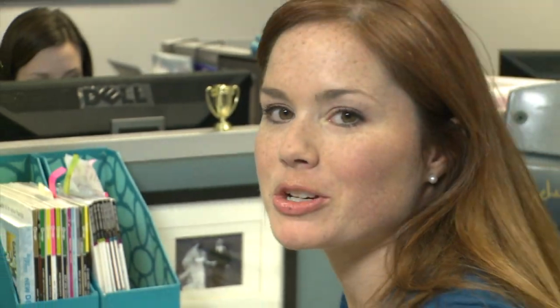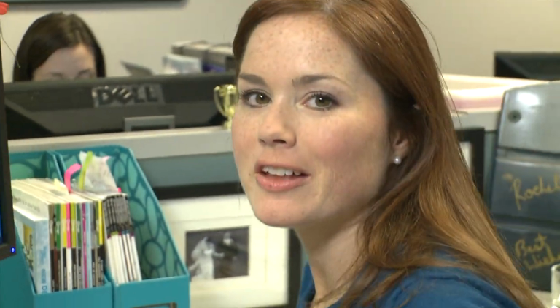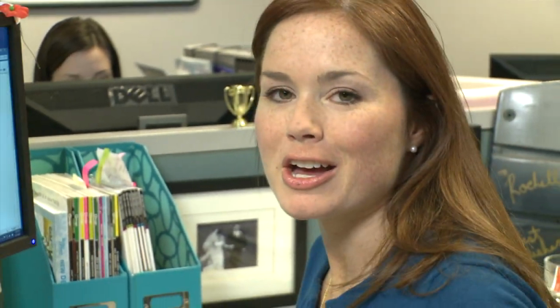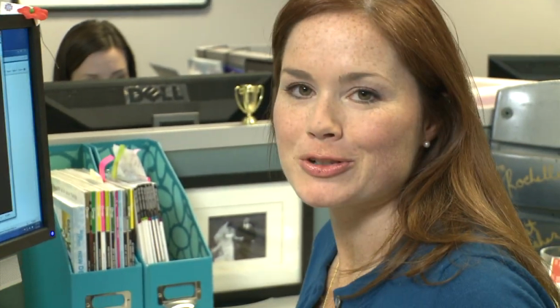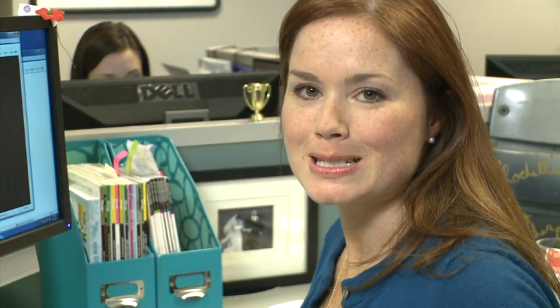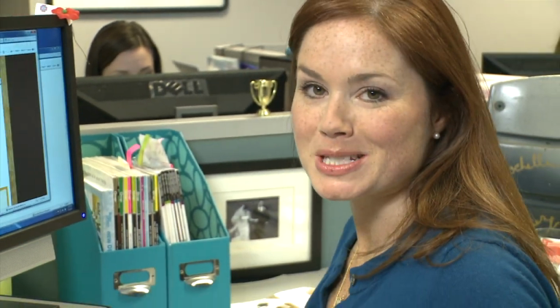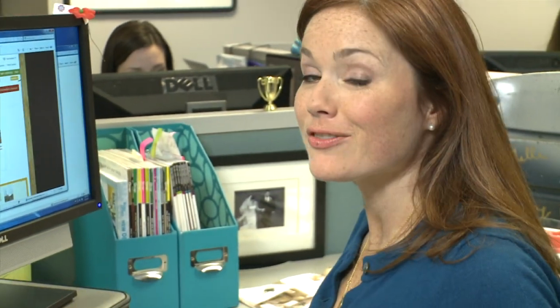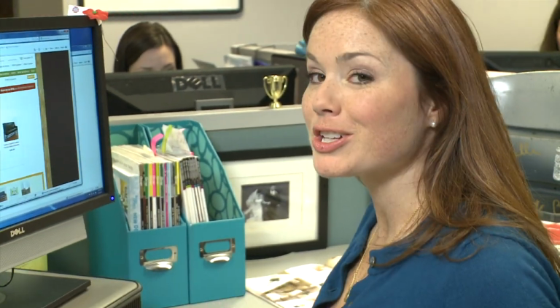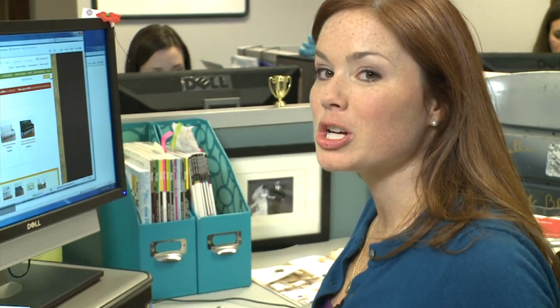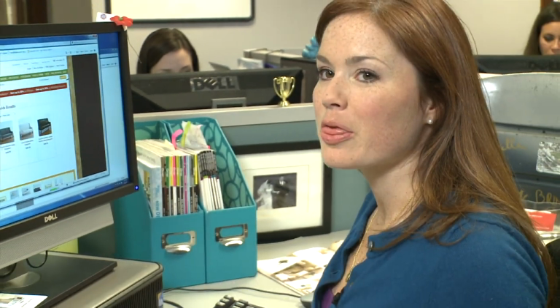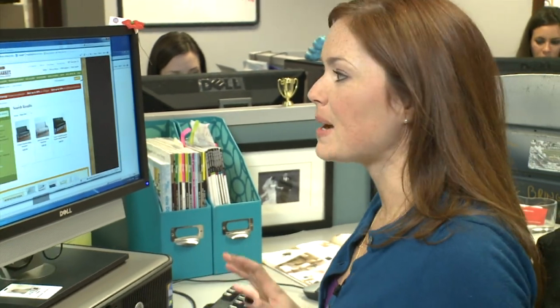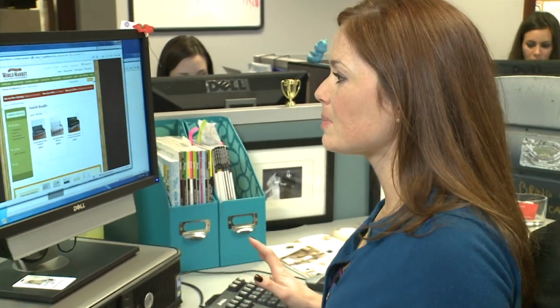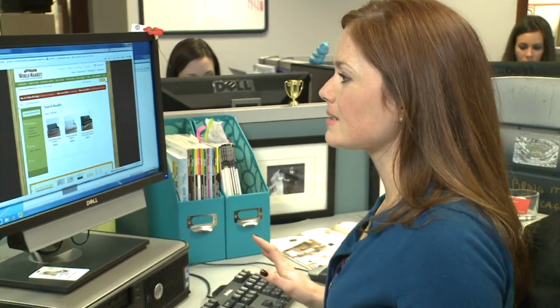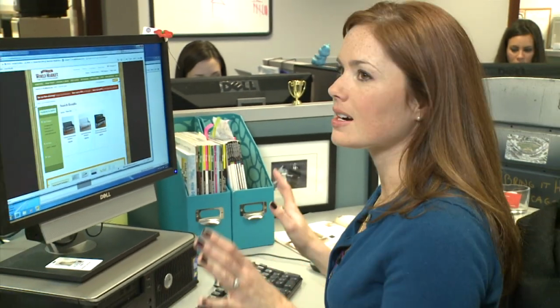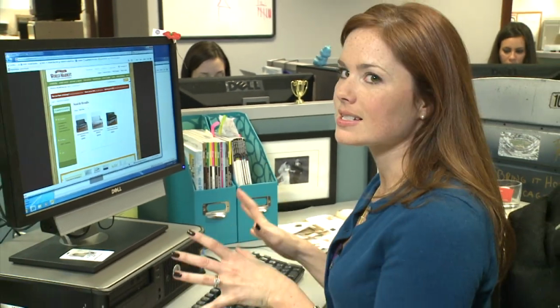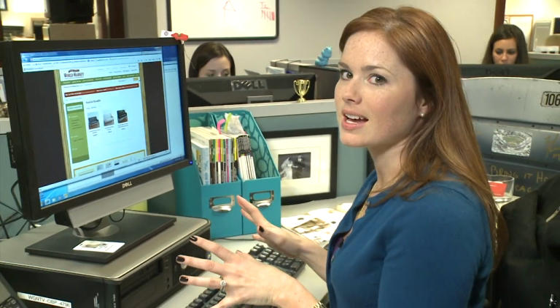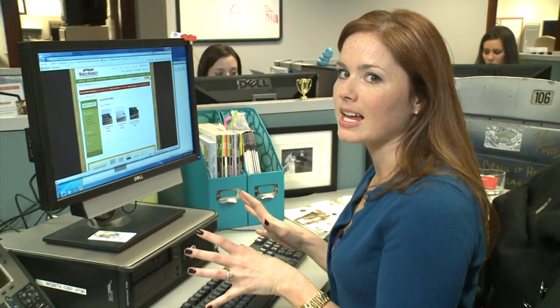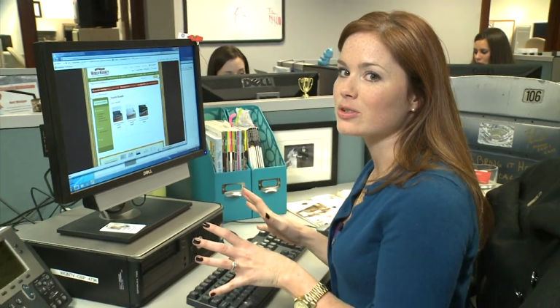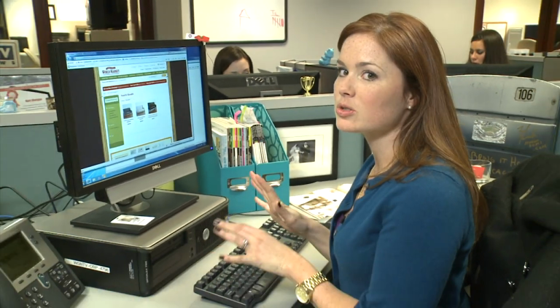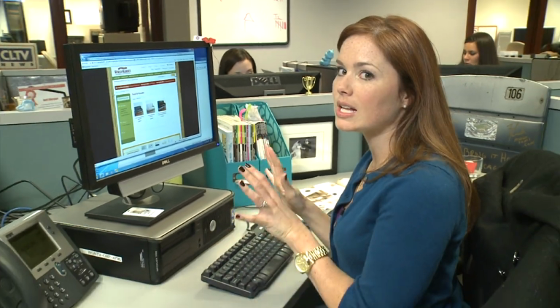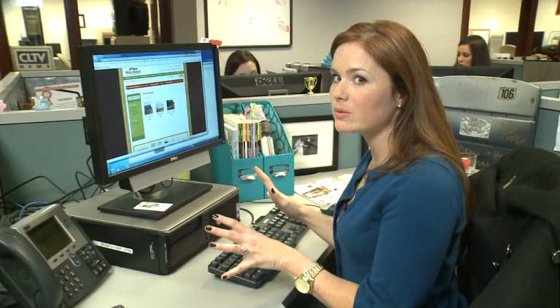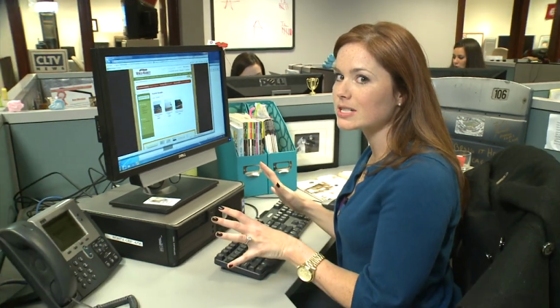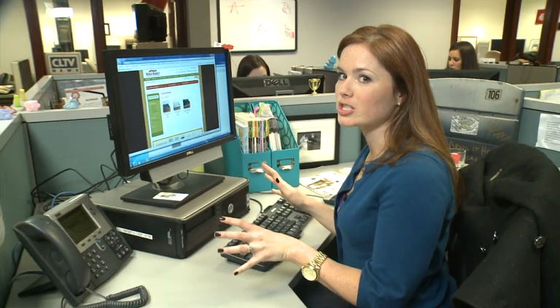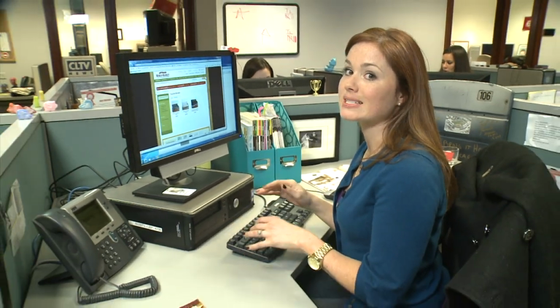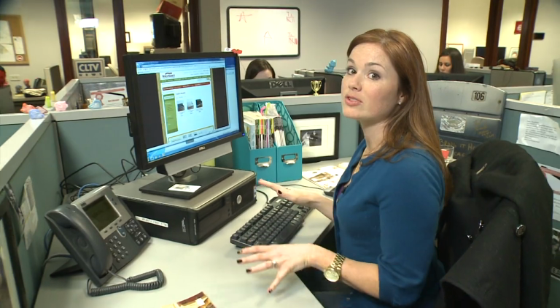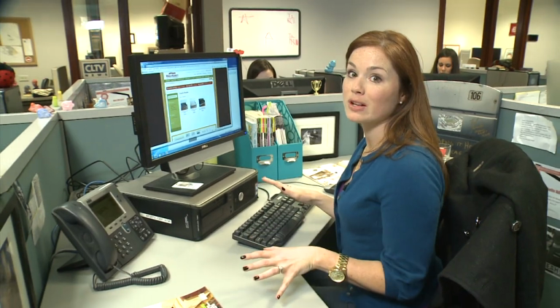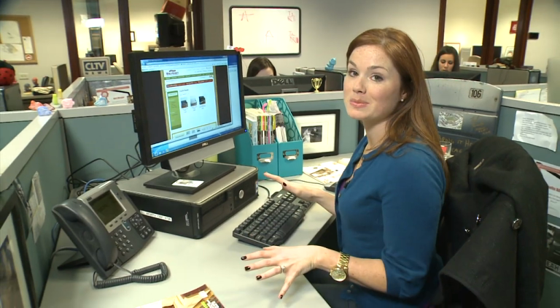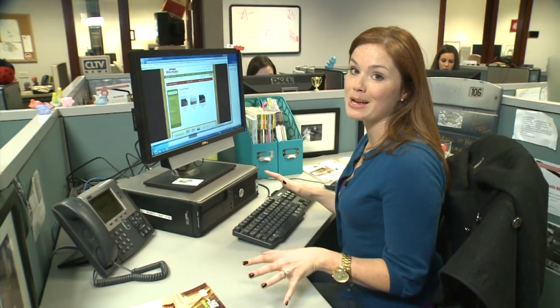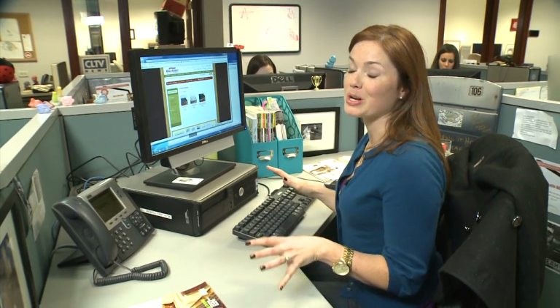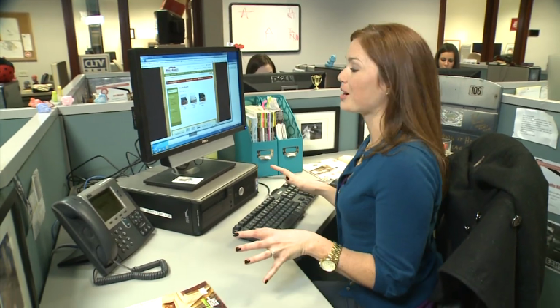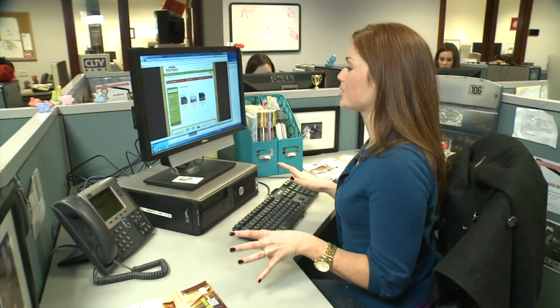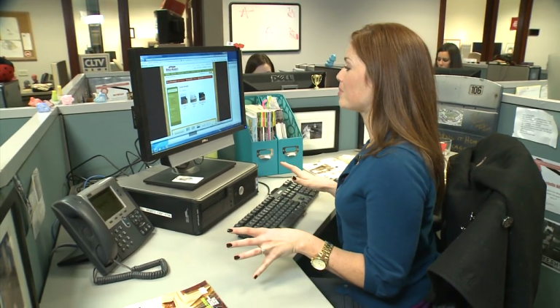When you're on the hunt for a specific look, the best place to start is online. You can do a lot of research and save yourself some time while you're out shopping.